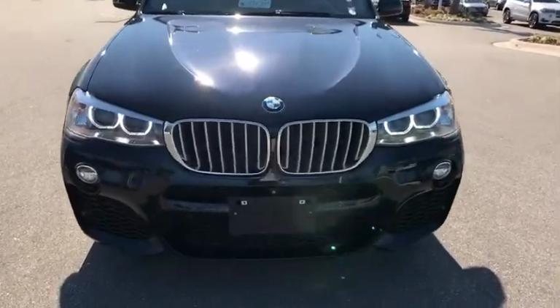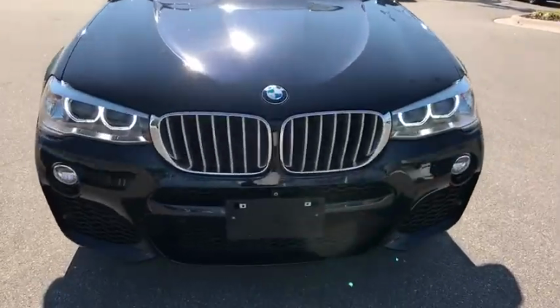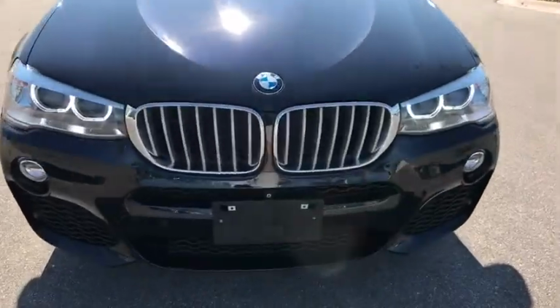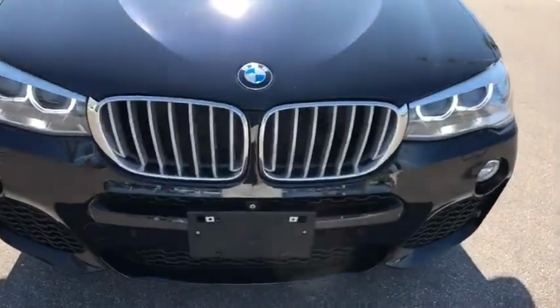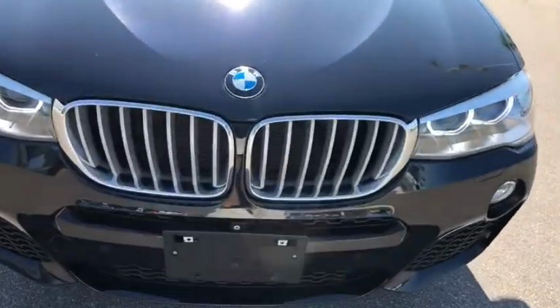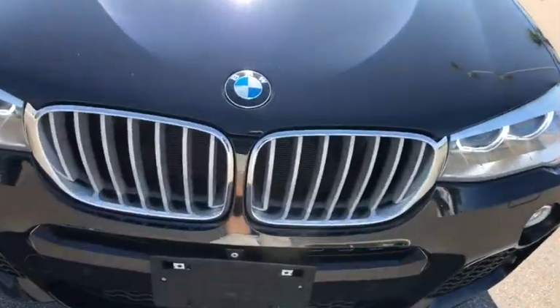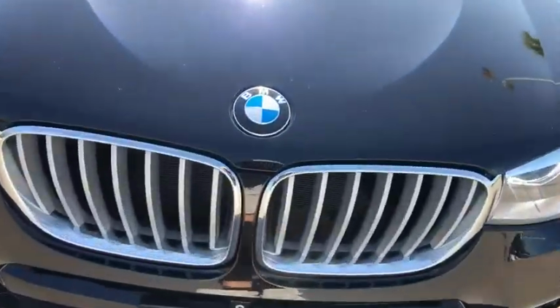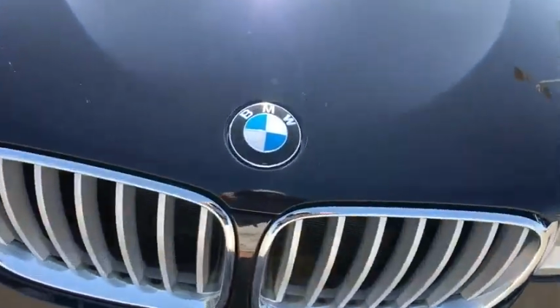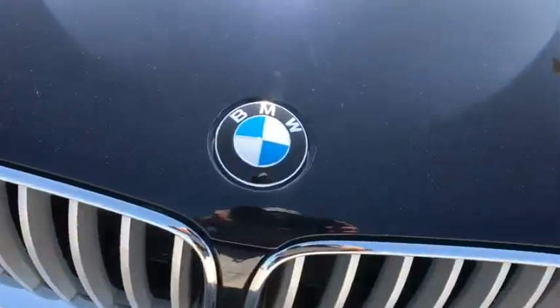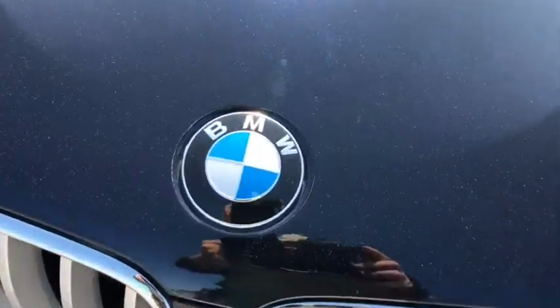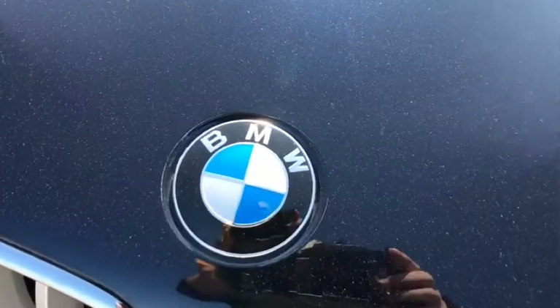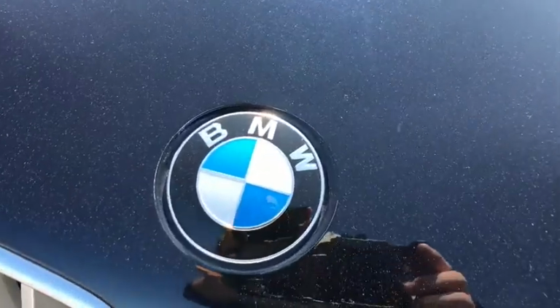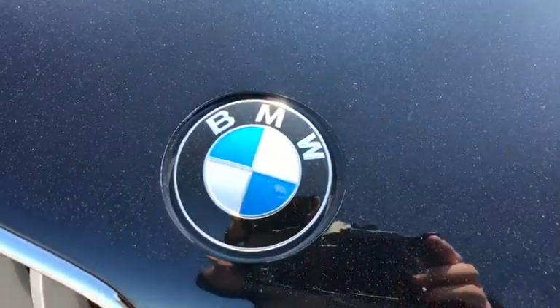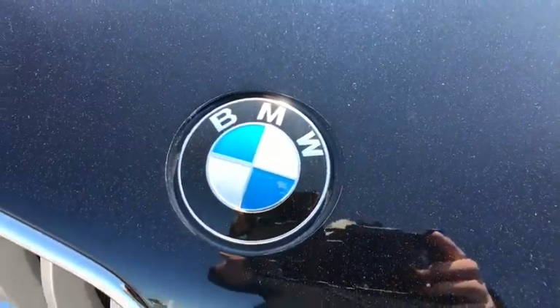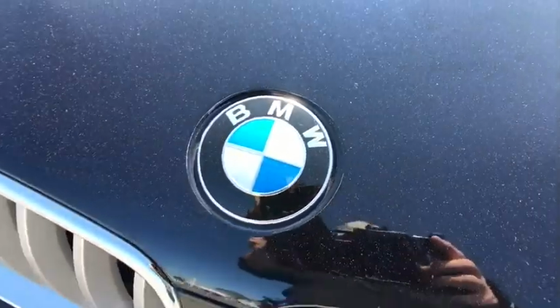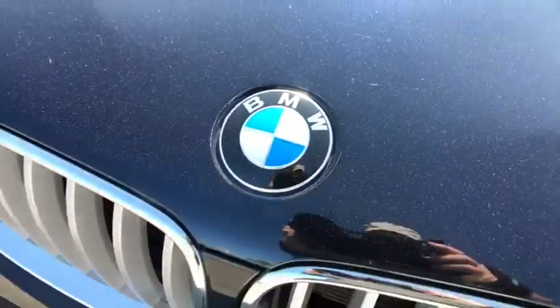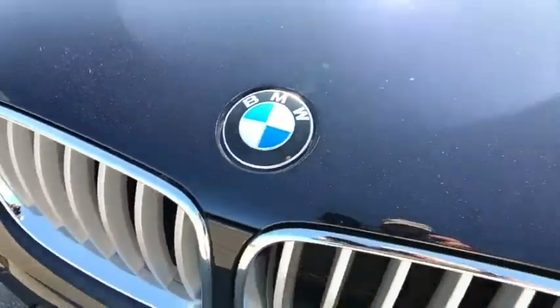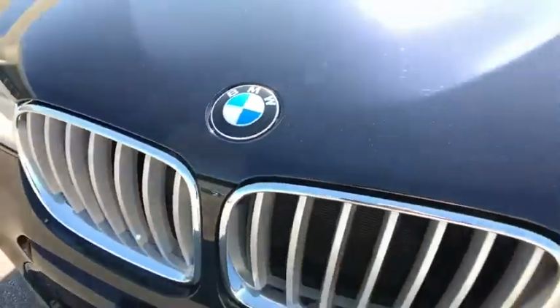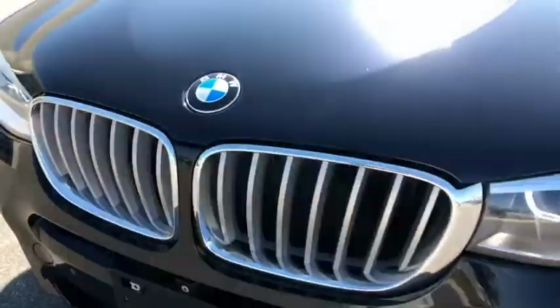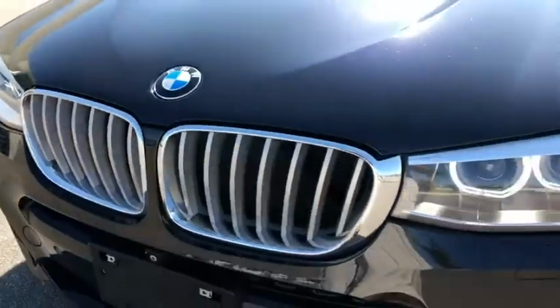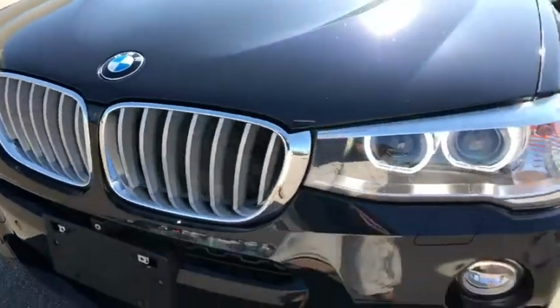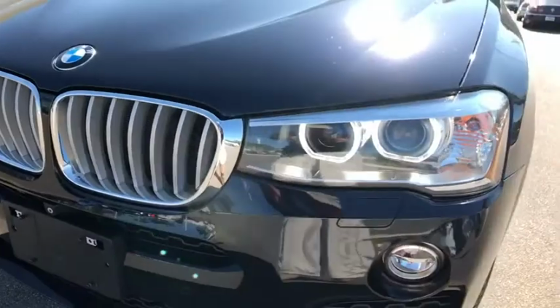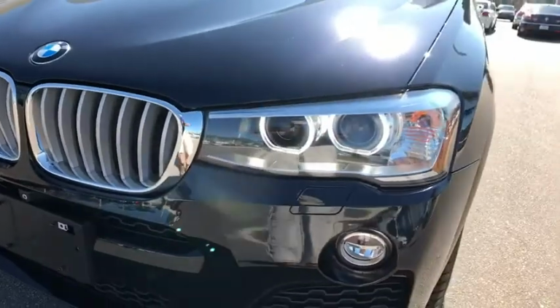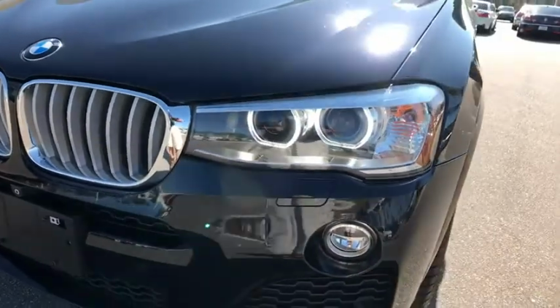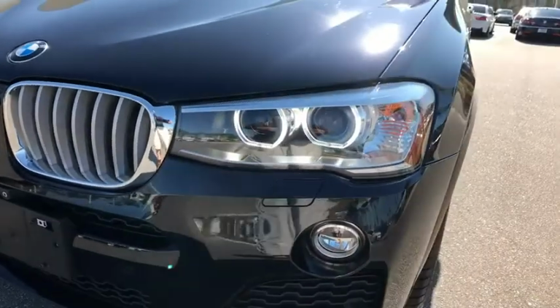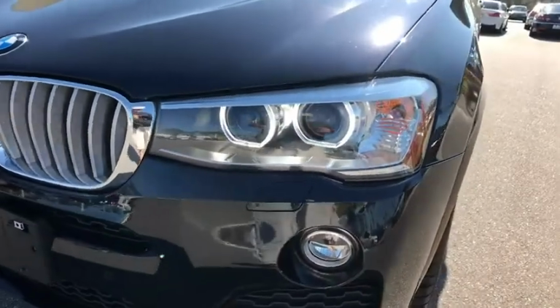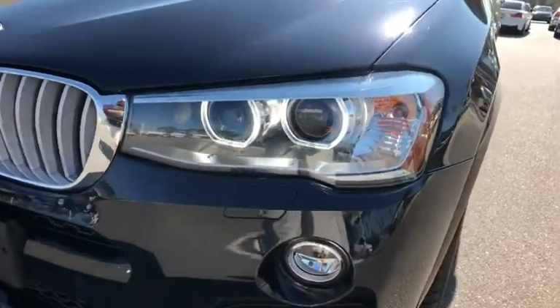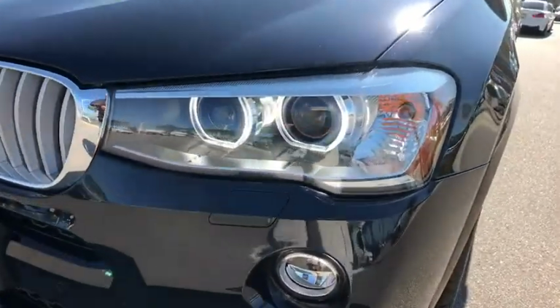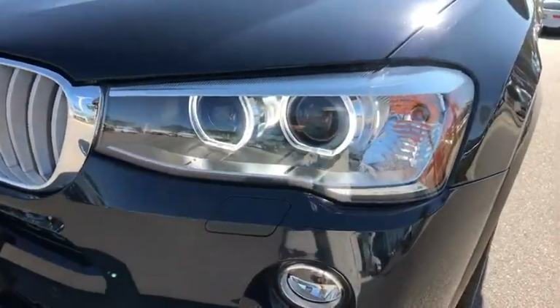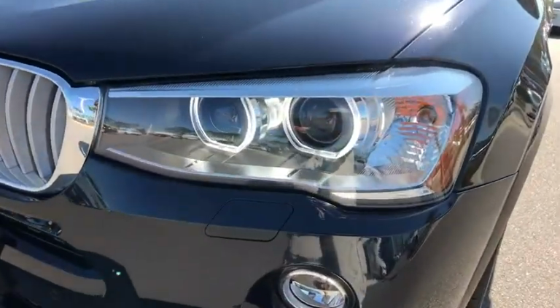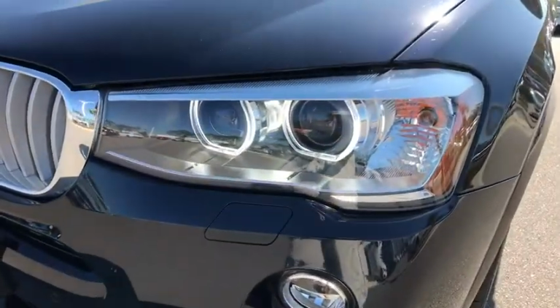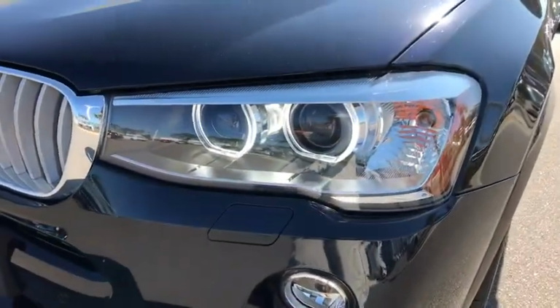Aluminum wheels, cruise control, floor mats, four-wheel disc brakes, universal garage door opener, rear defrost.